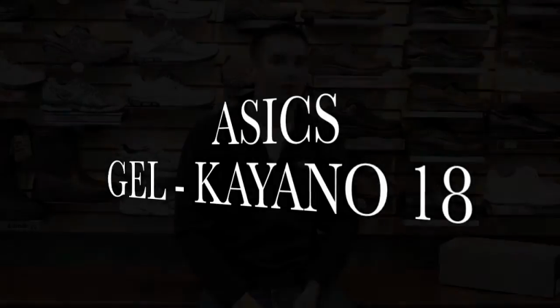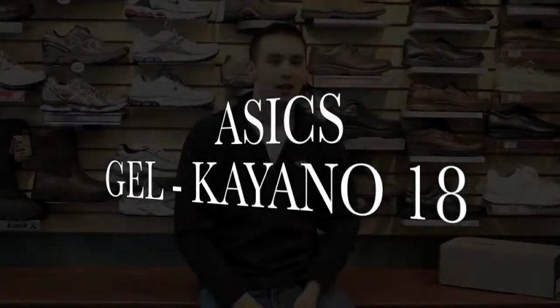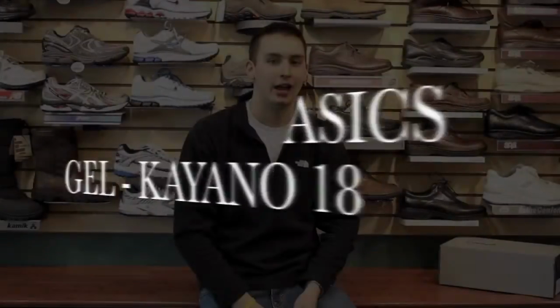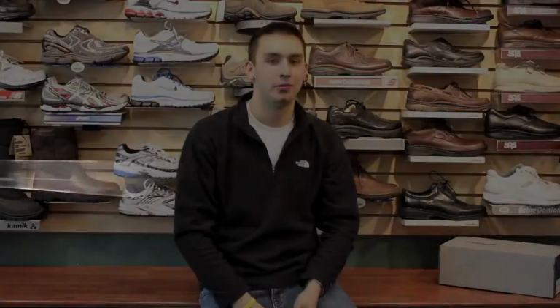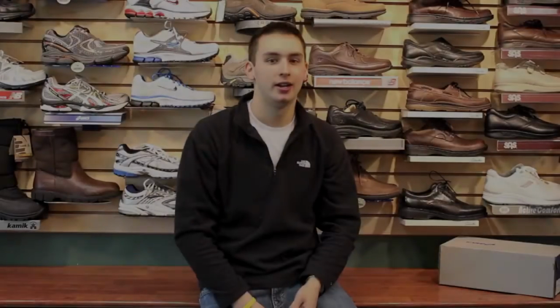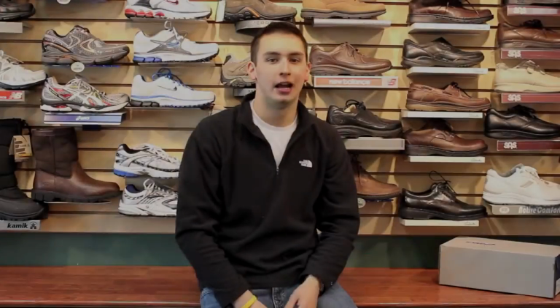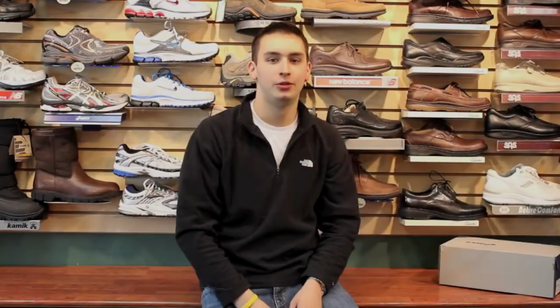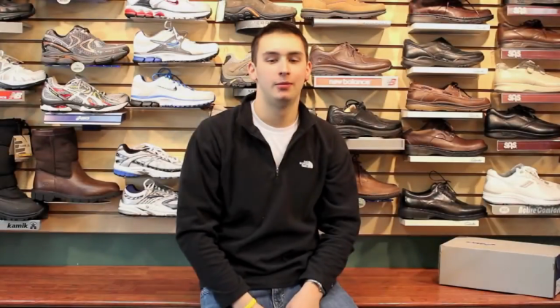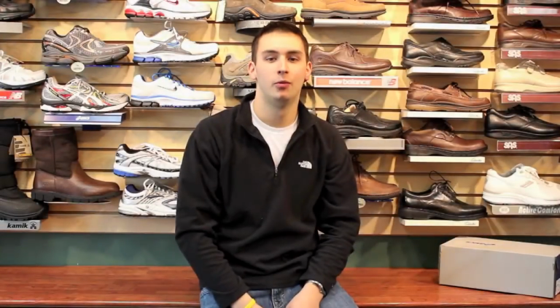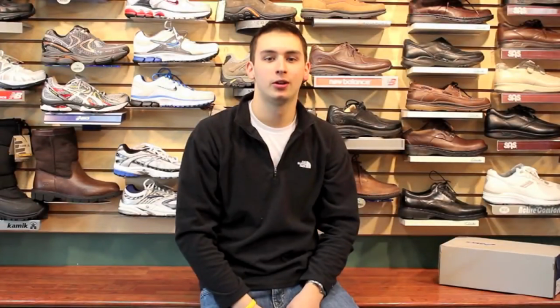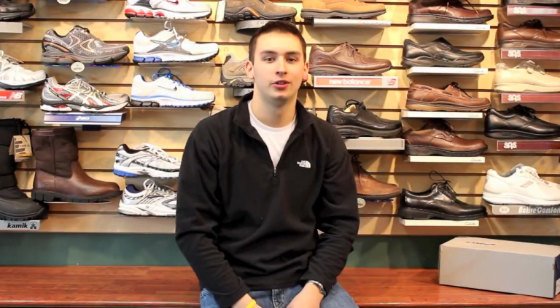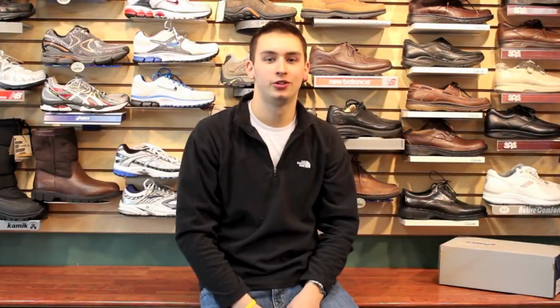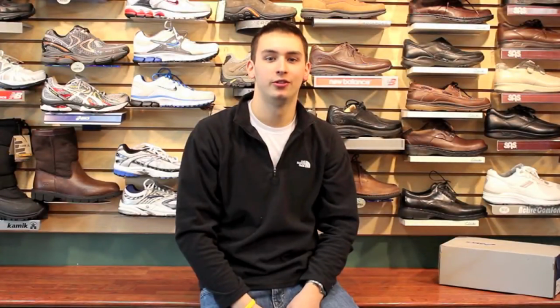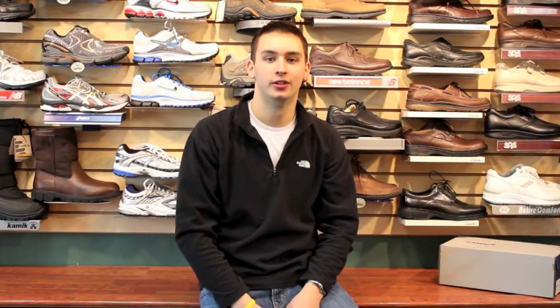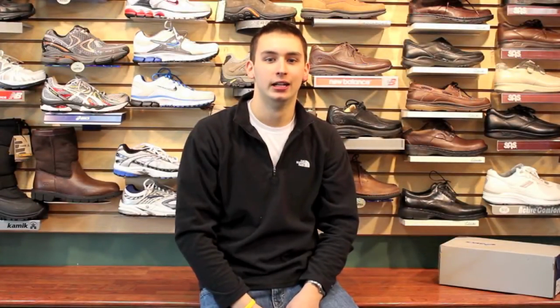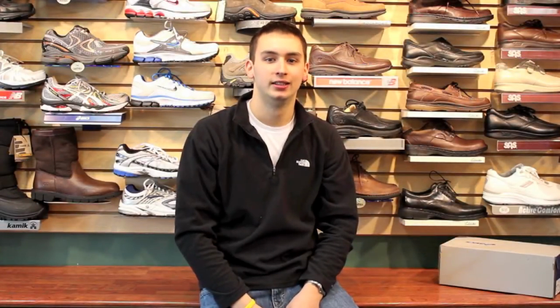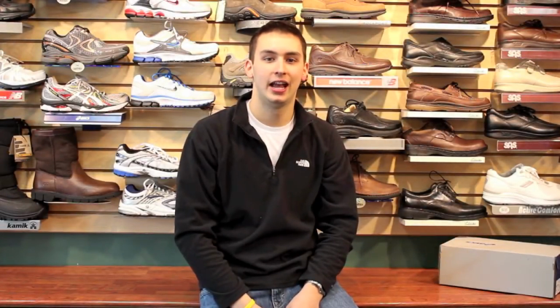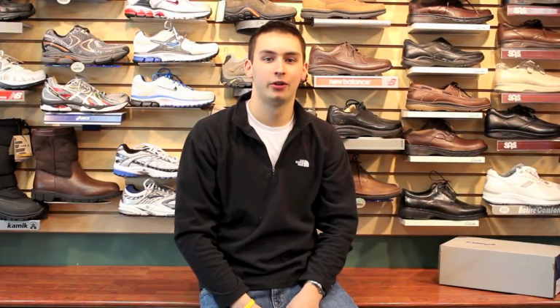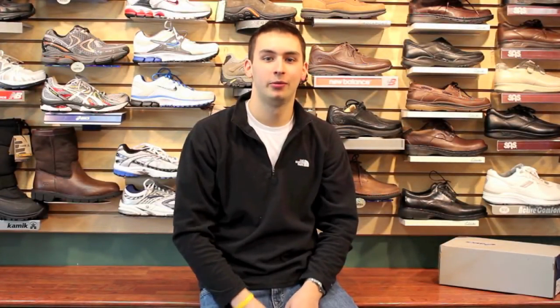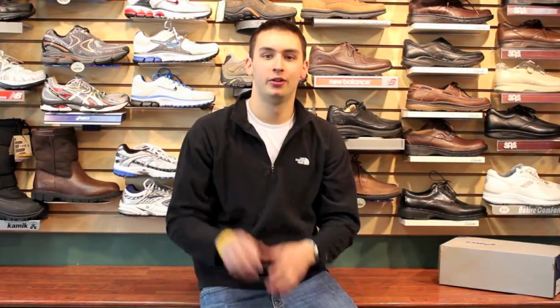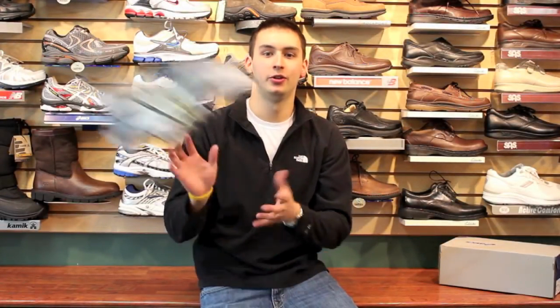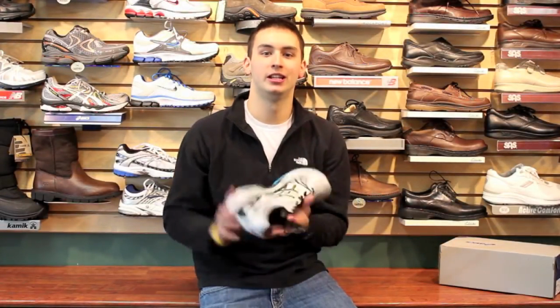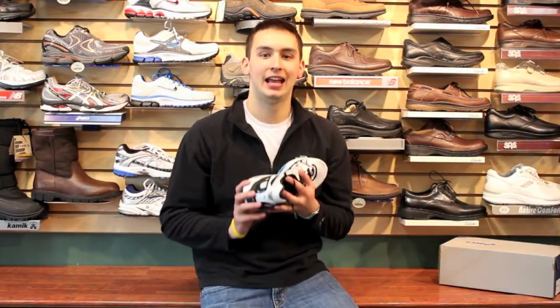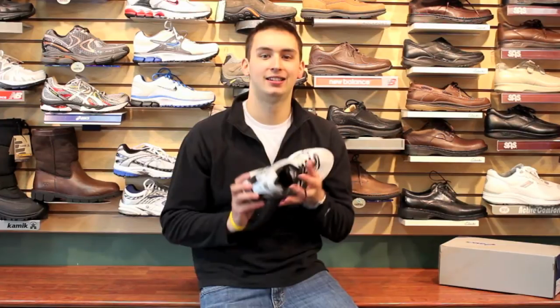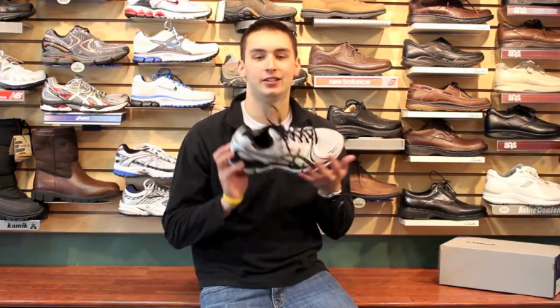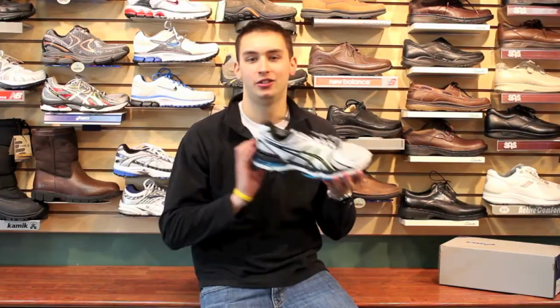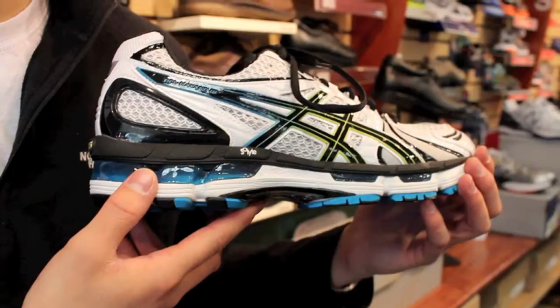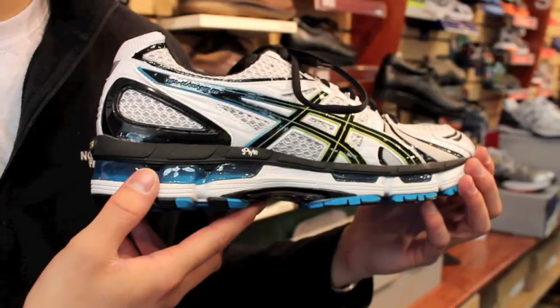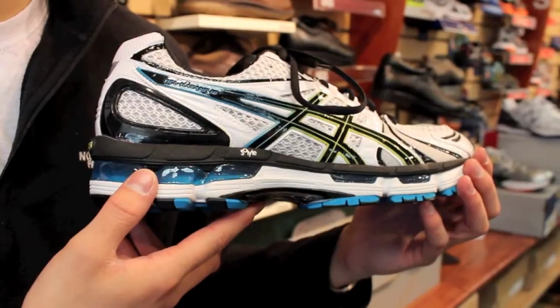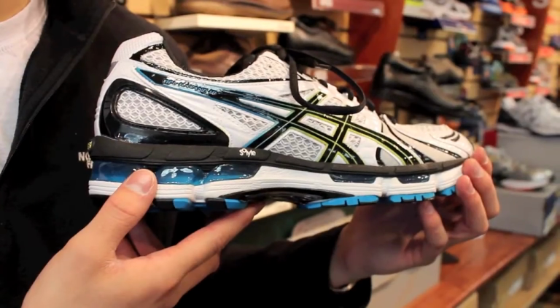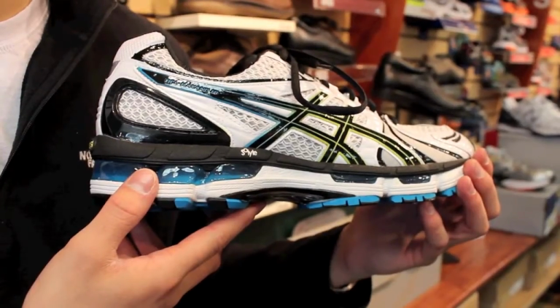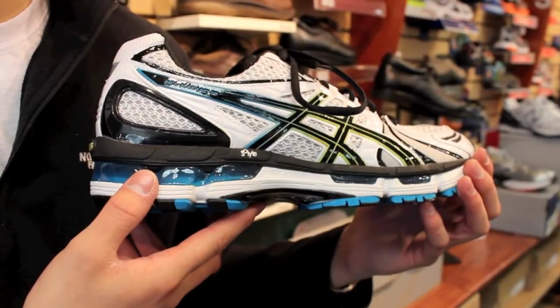Hey everybody, I'm Jamie and welcome to the Shoe Review. Today we're going to be reviewing the Asics Gel Kayano 18.